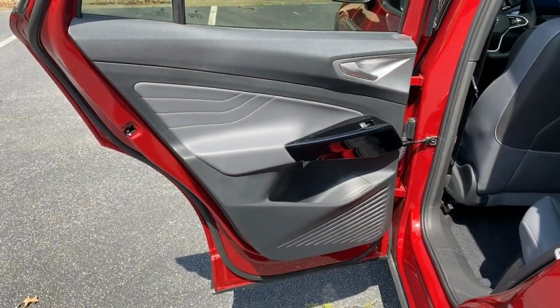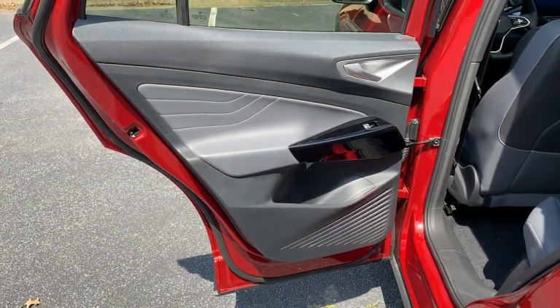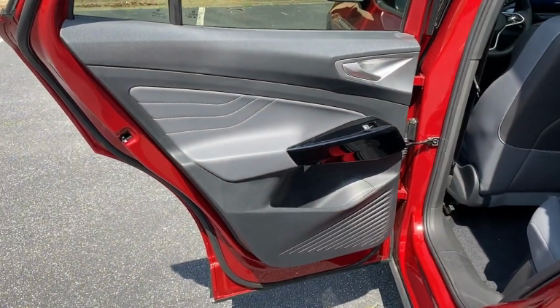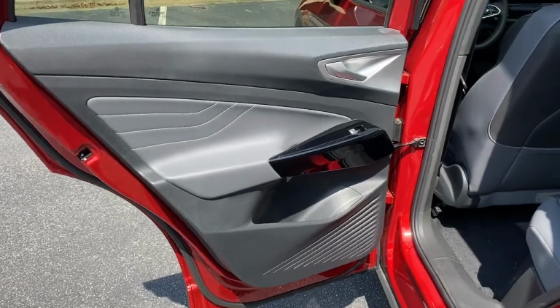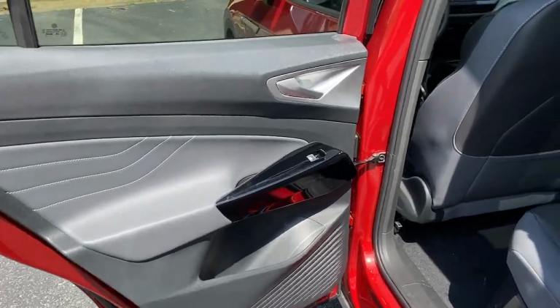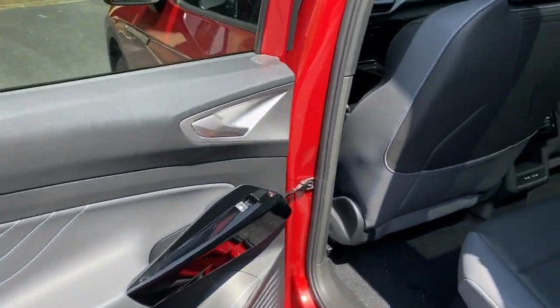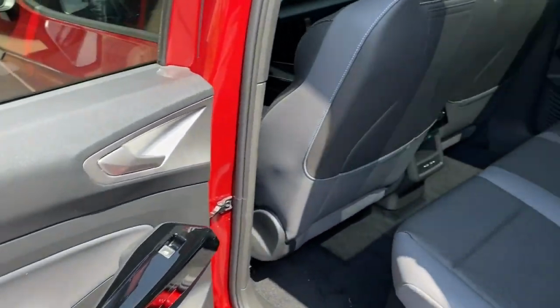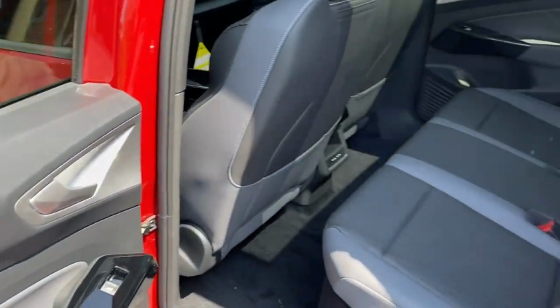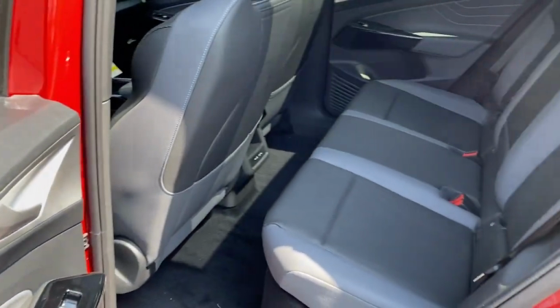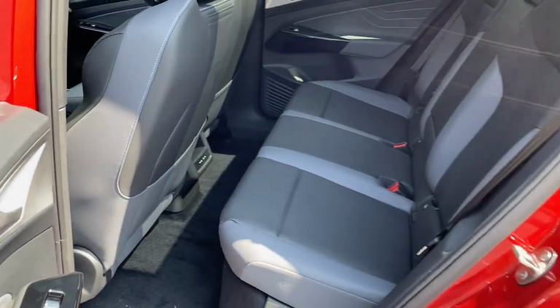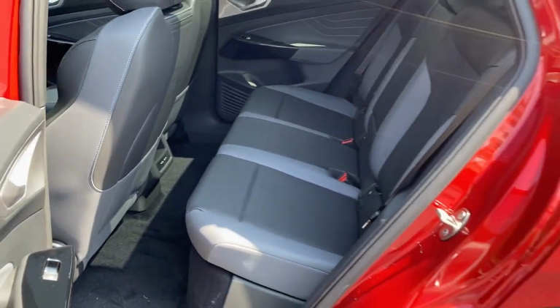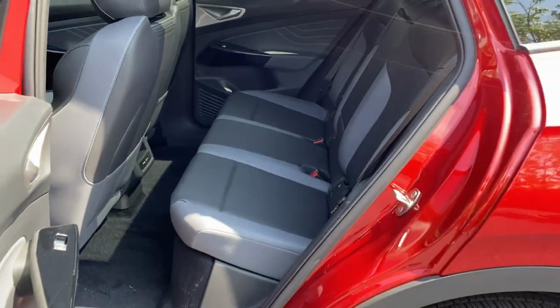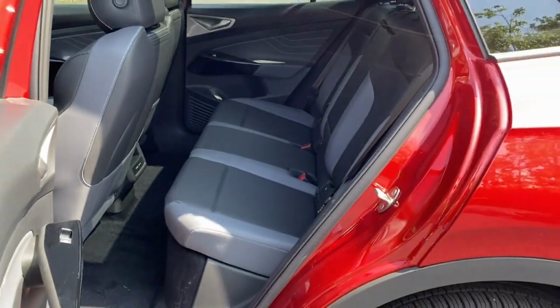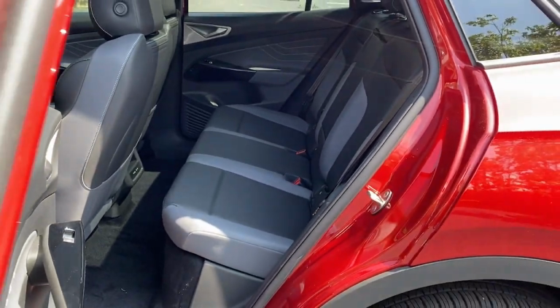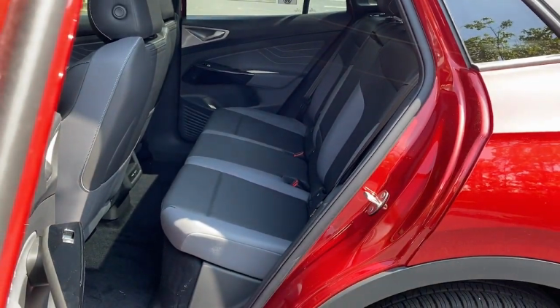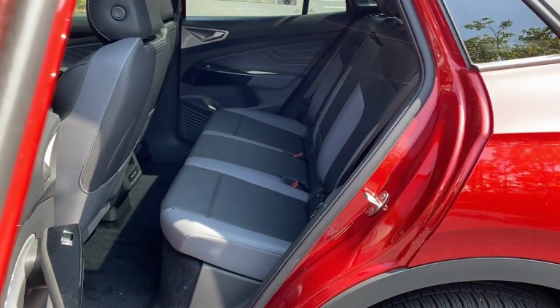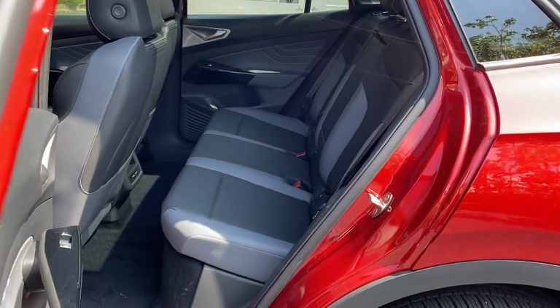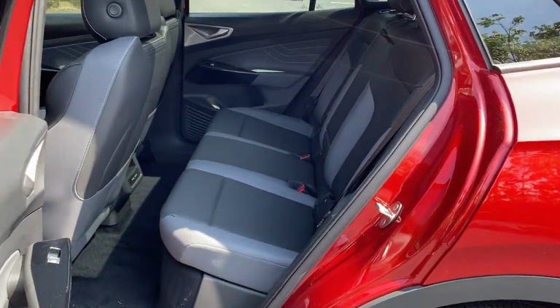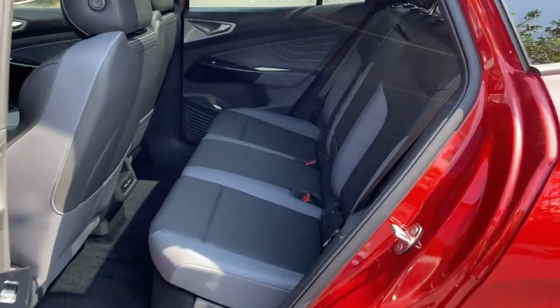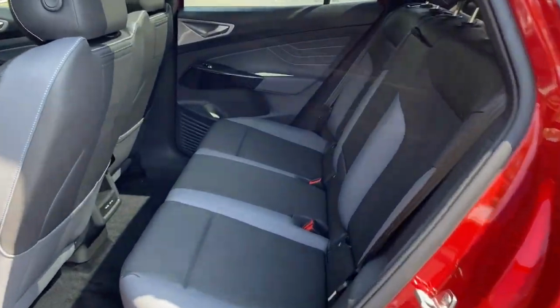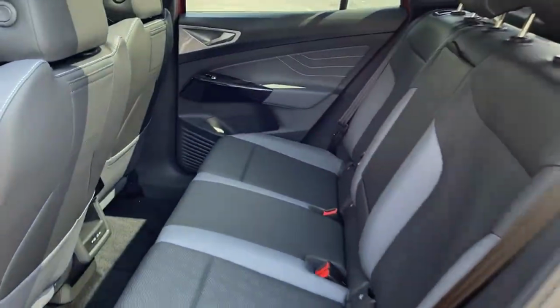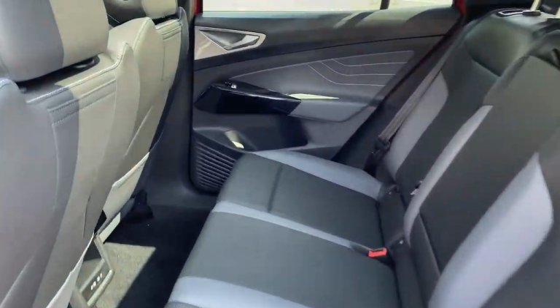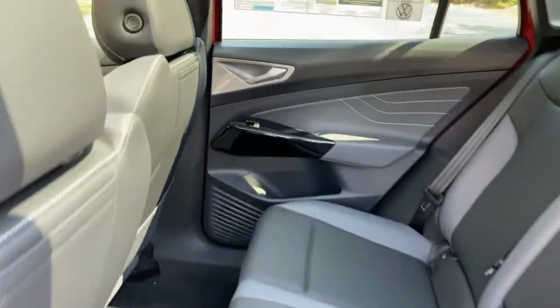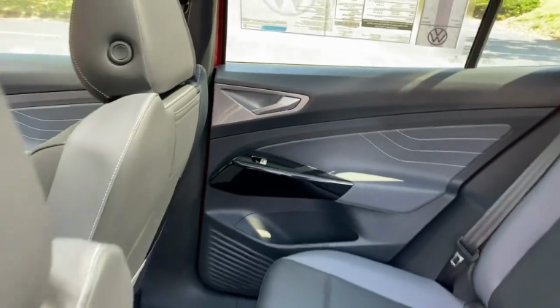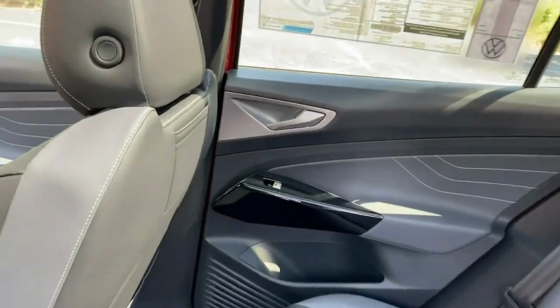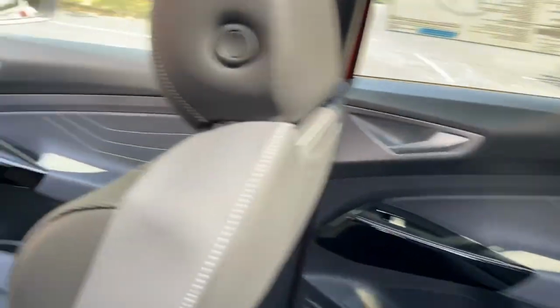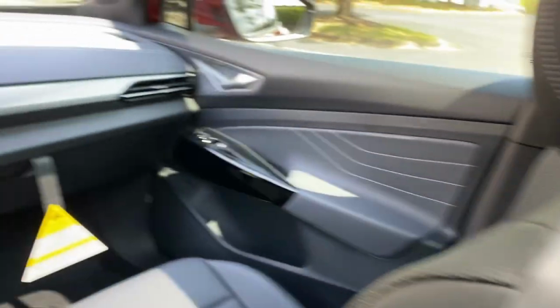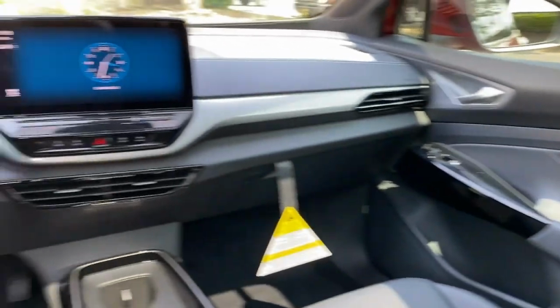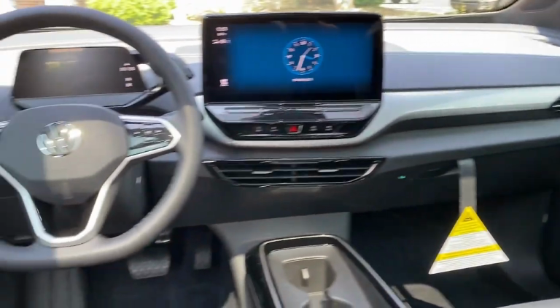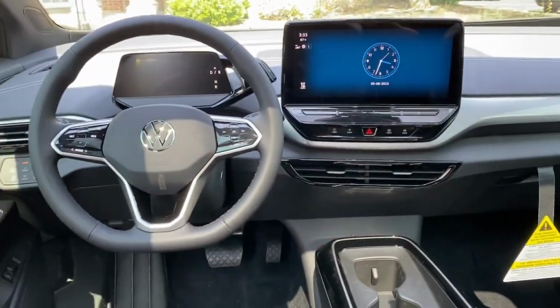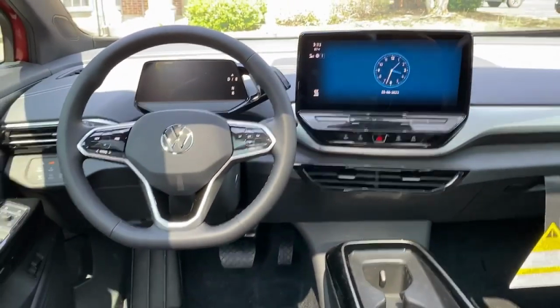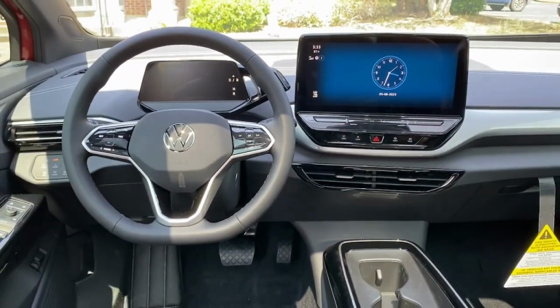Don't miss the chance to drive this sleek and spacious ID.4. Our team will give you an outstanding road test experience. Stop in today.